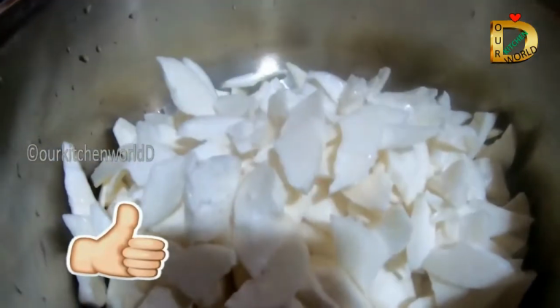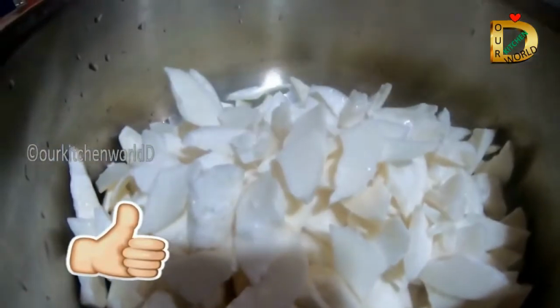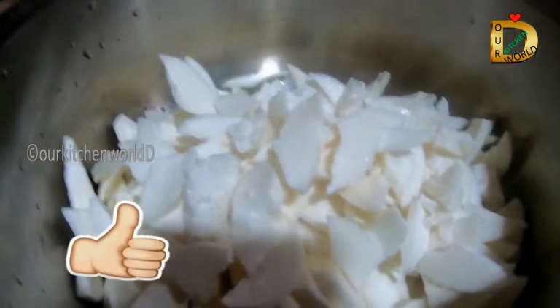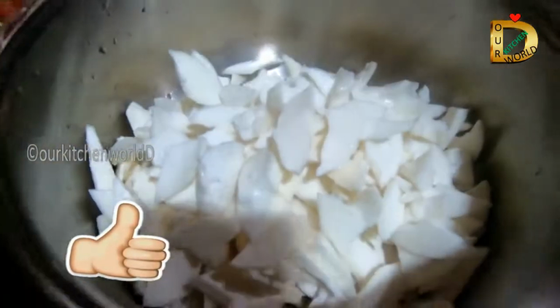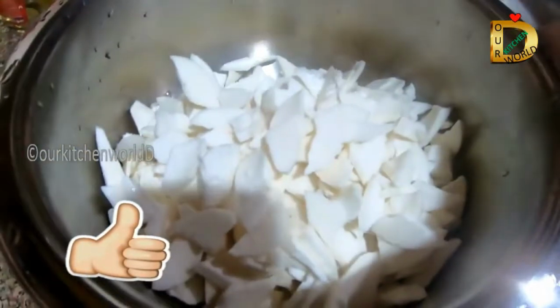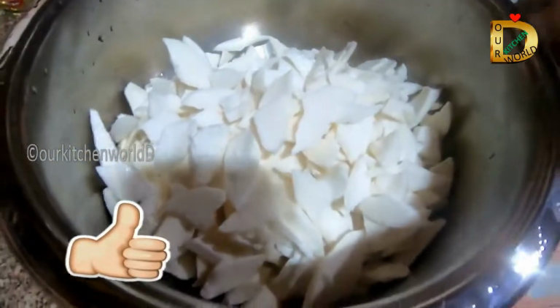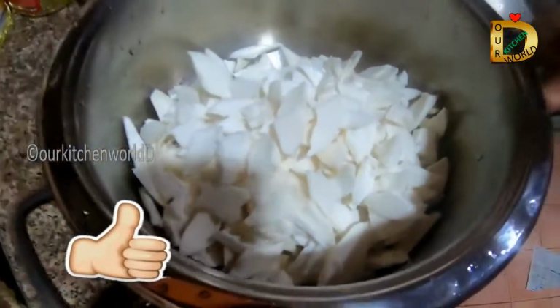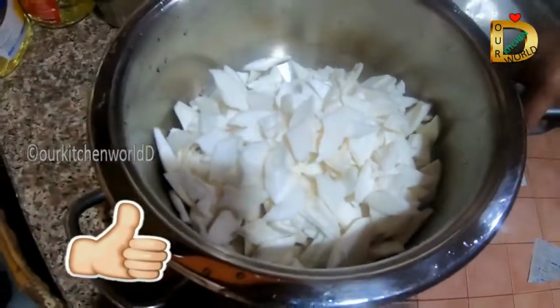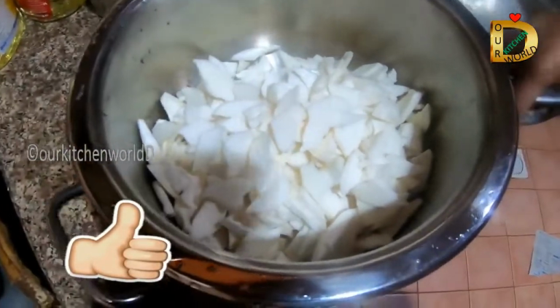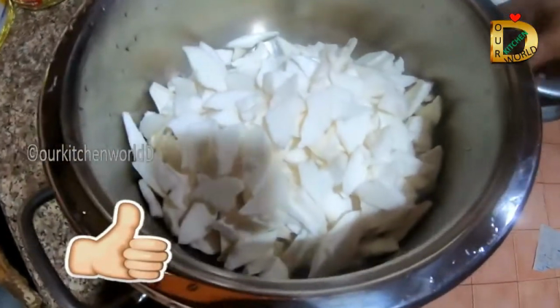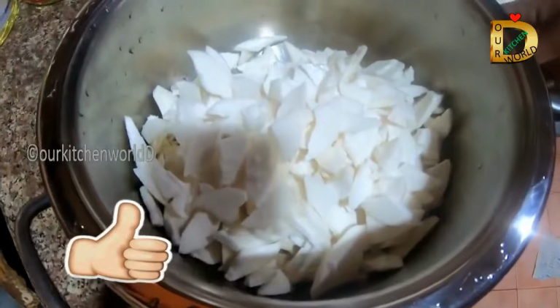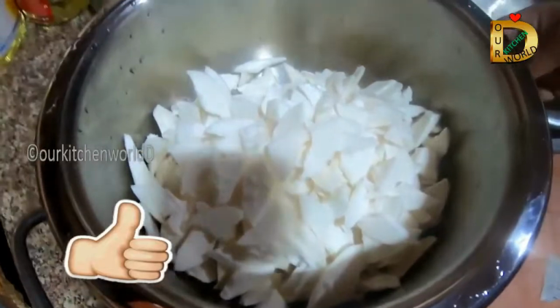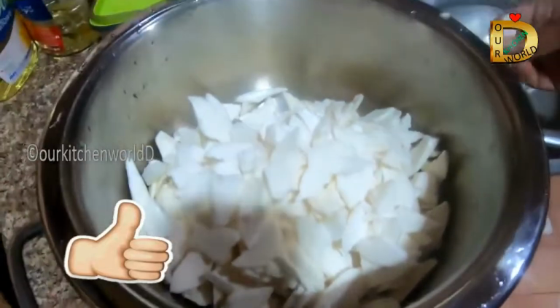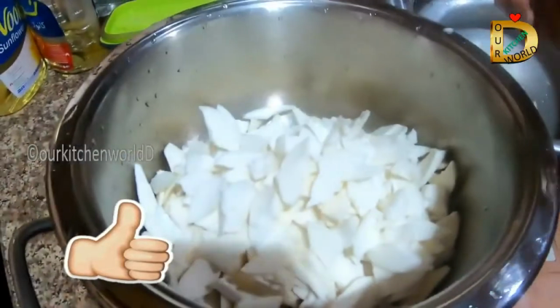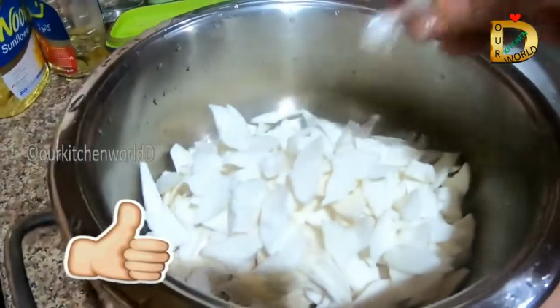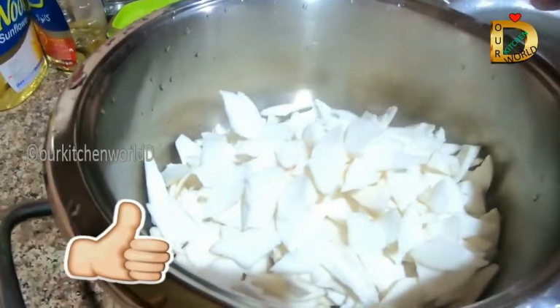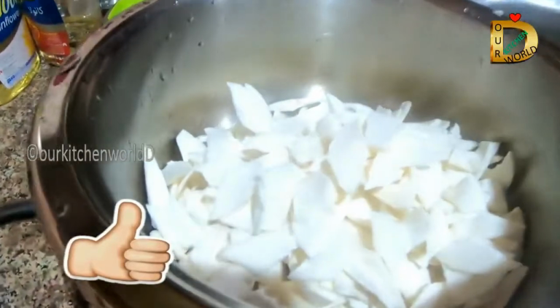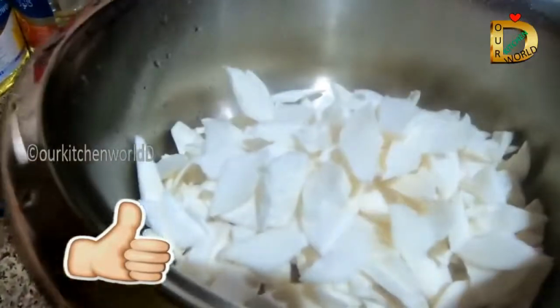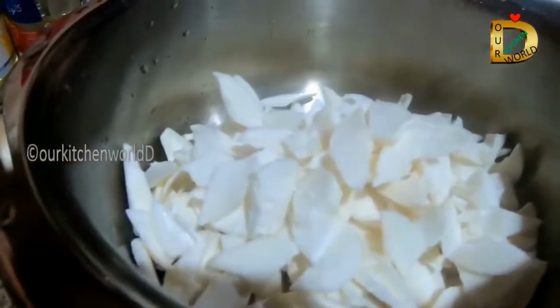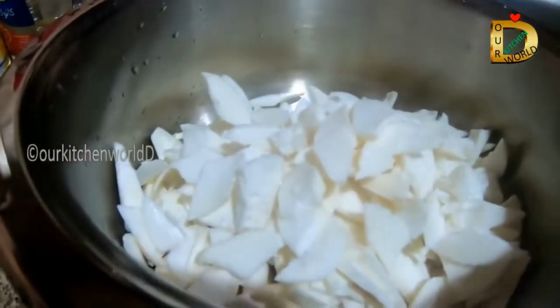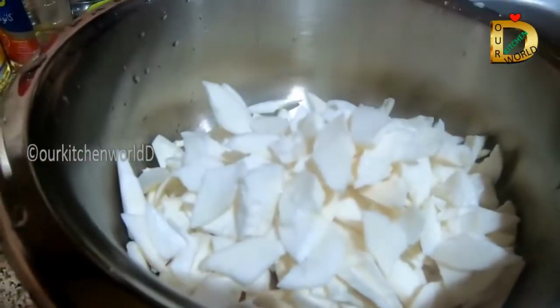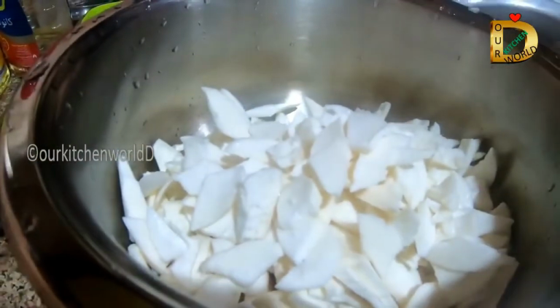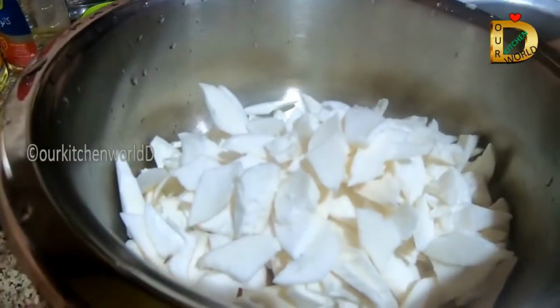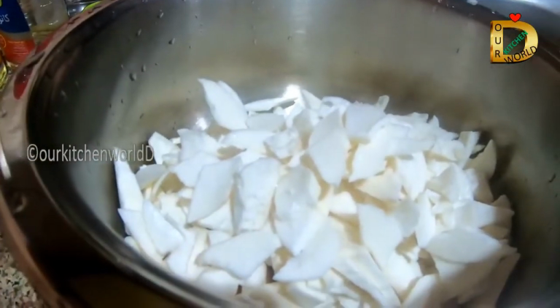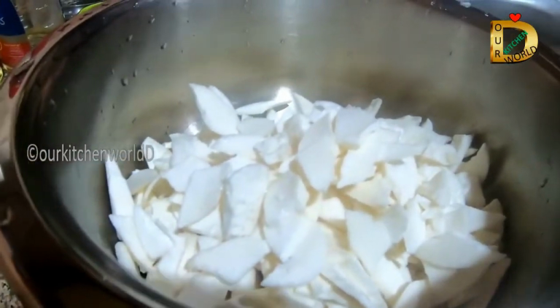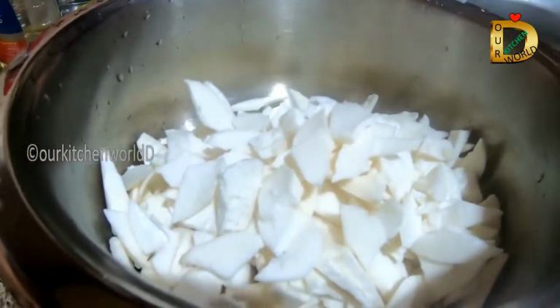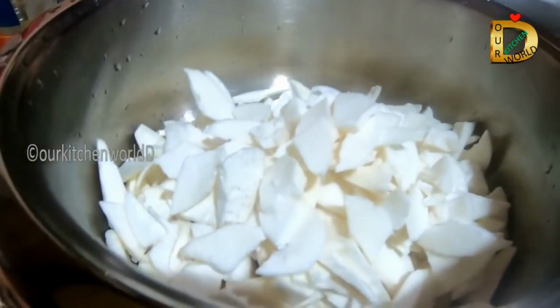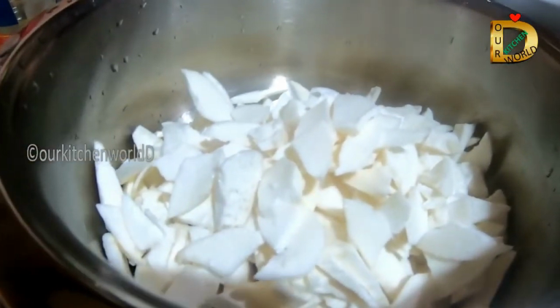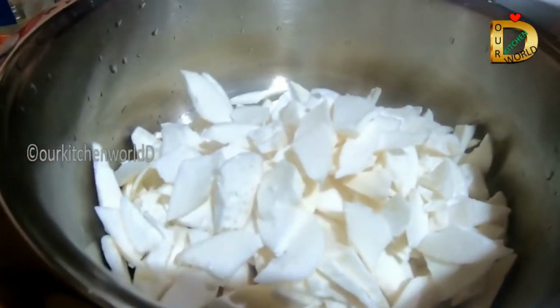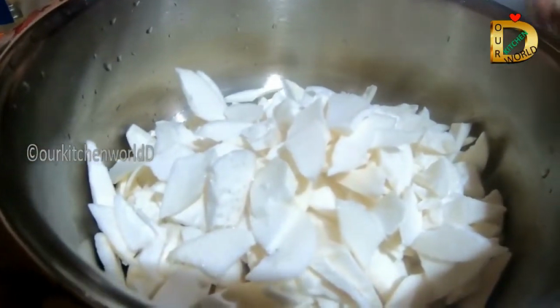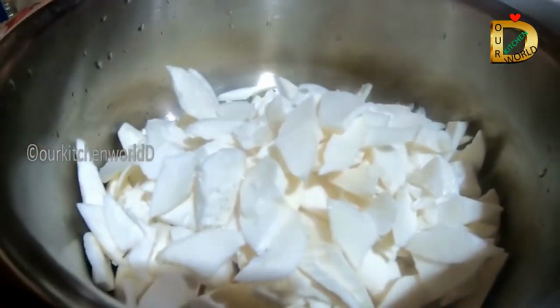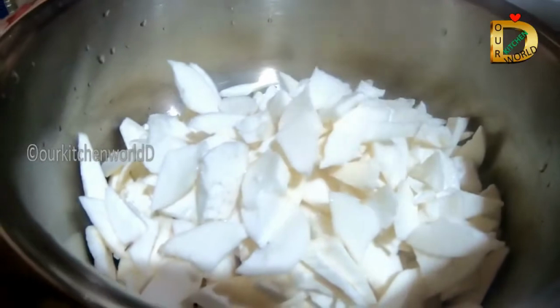We have a video about cleaning the cup. We will link to the video below.